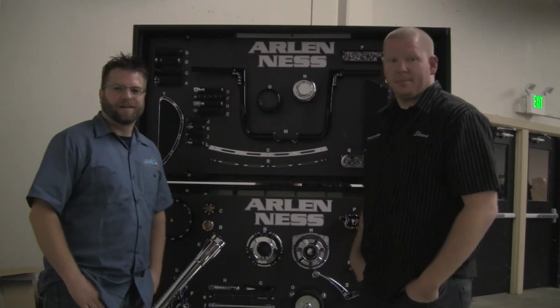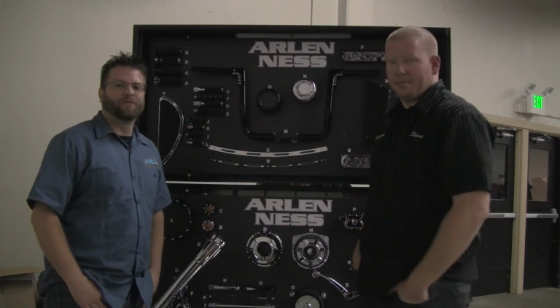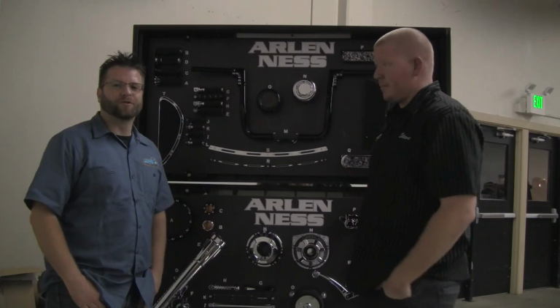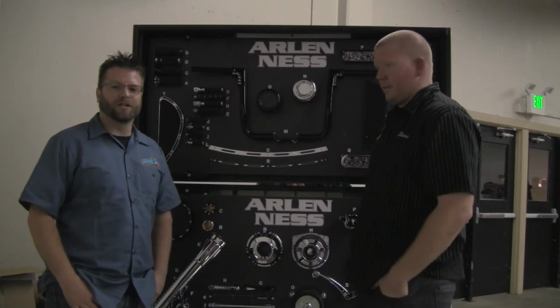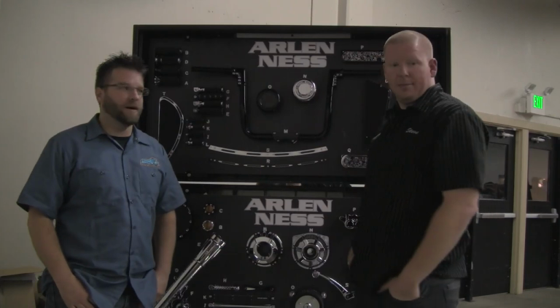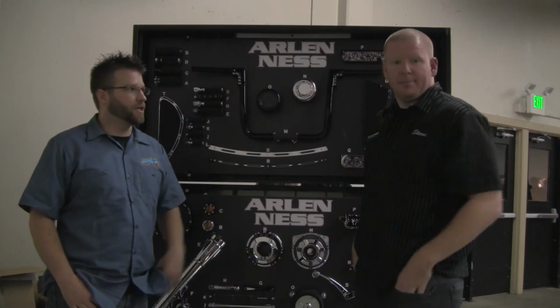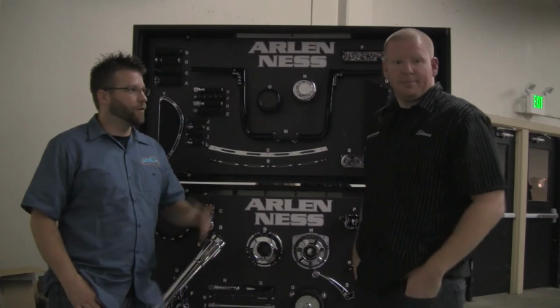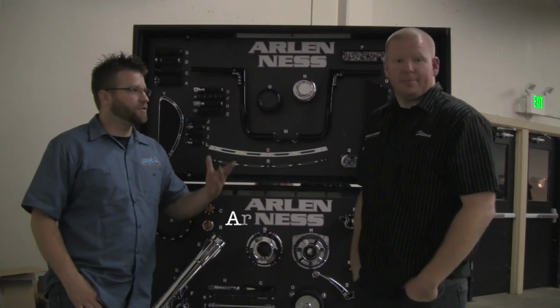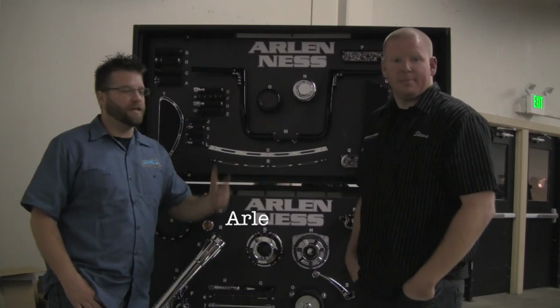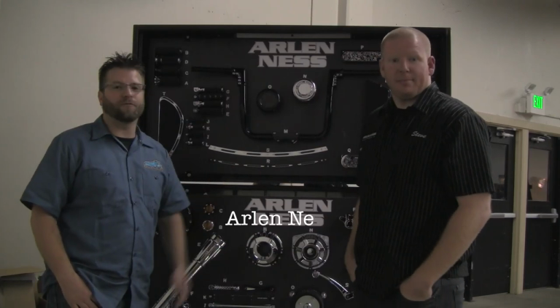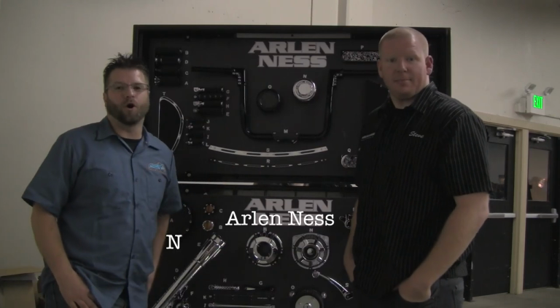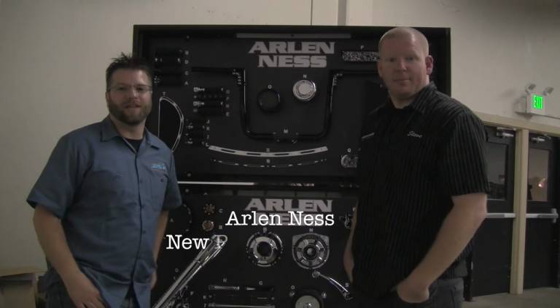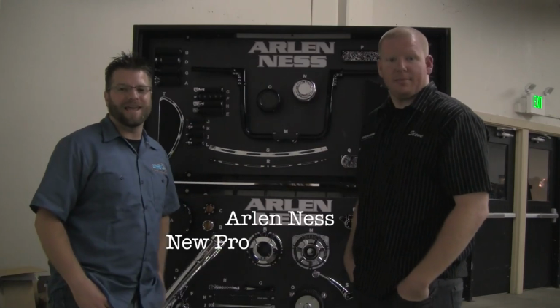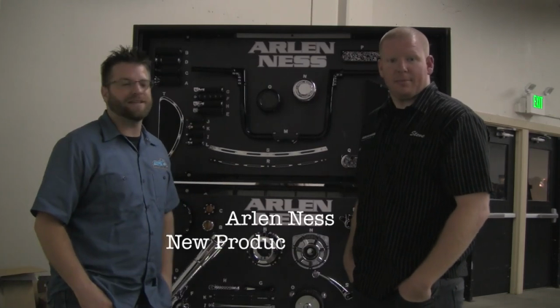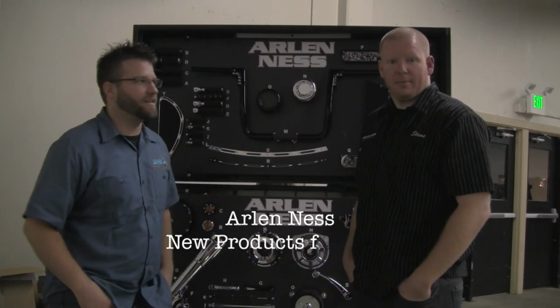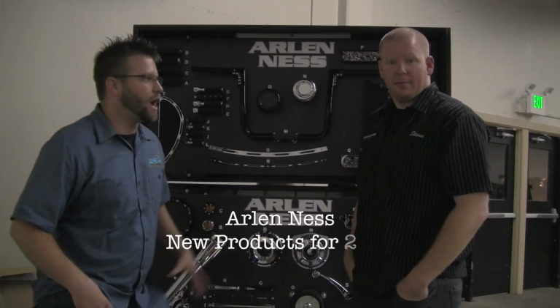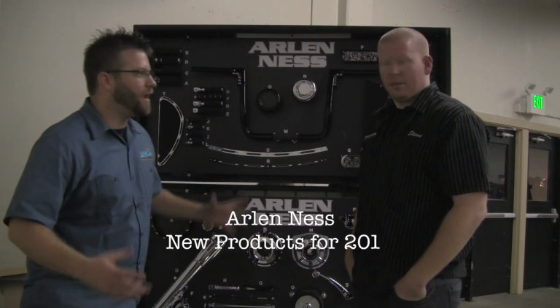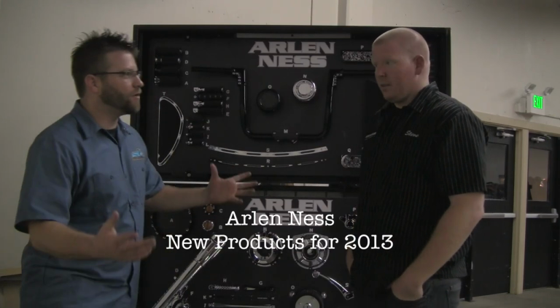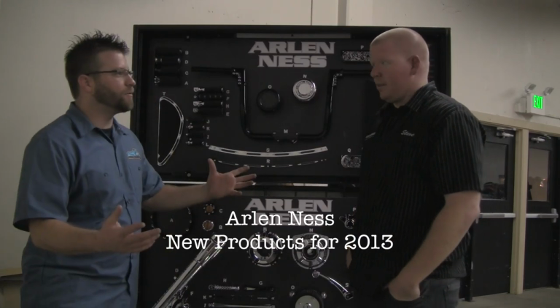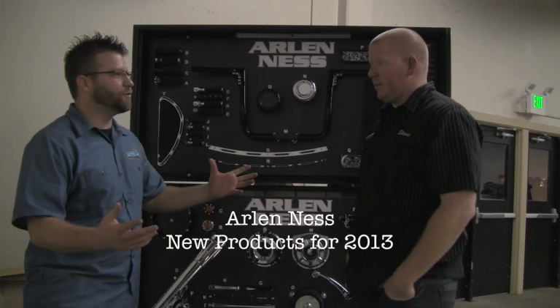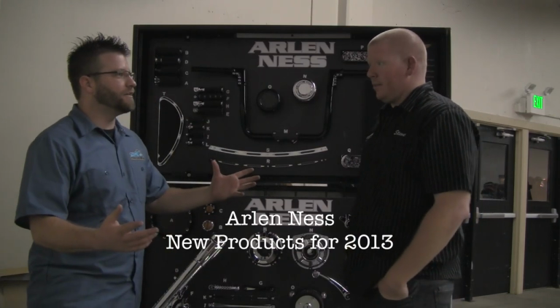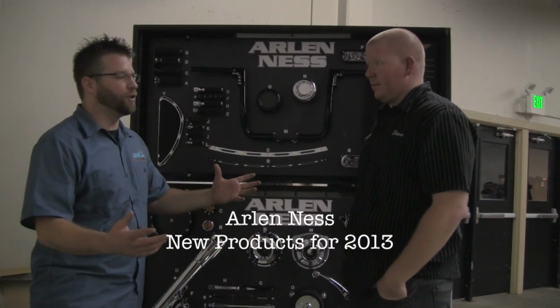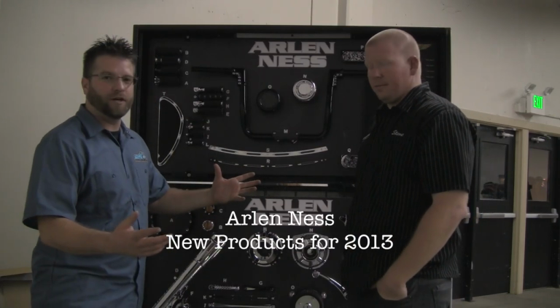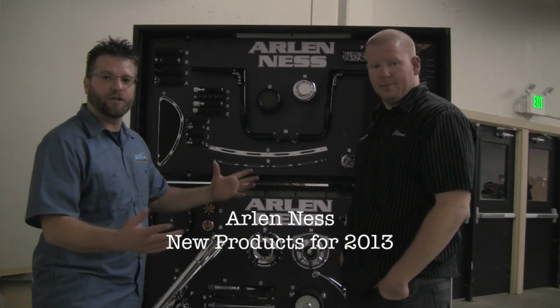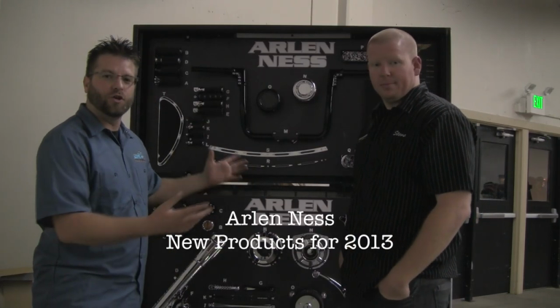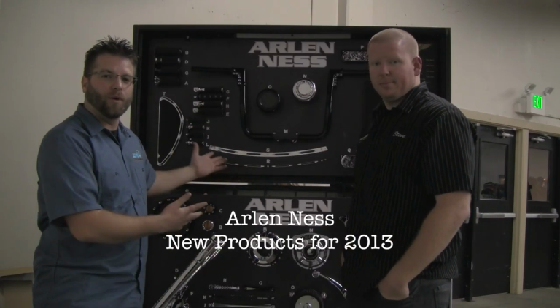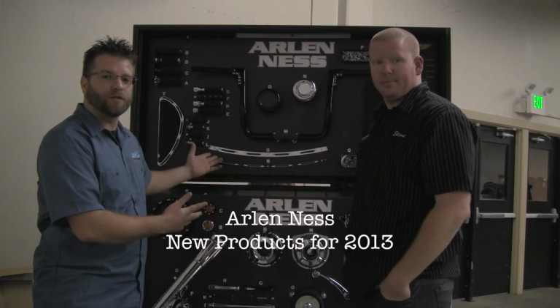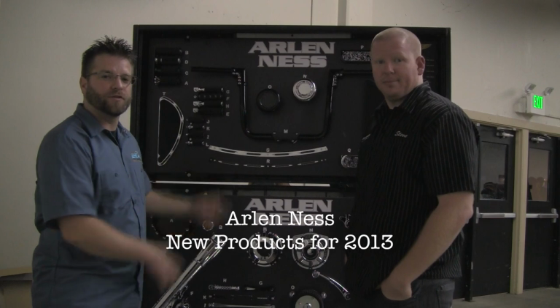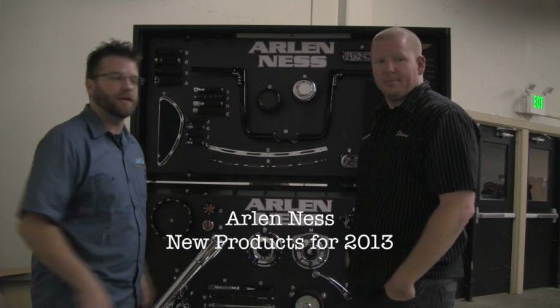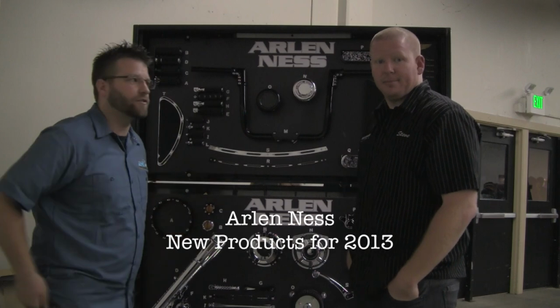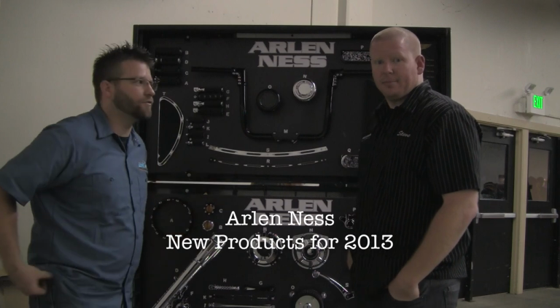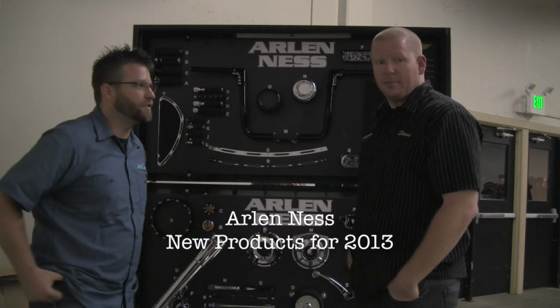Kyle from Cruiser Customizing here with Steve. We have an opportunity to take a look at the new parts for 2013.